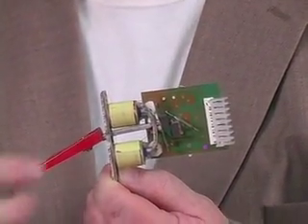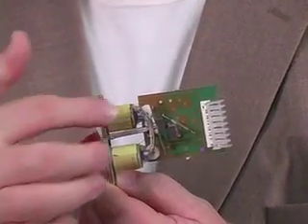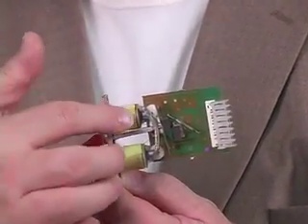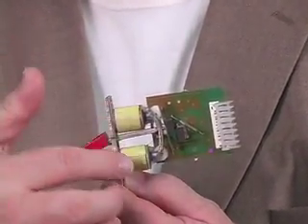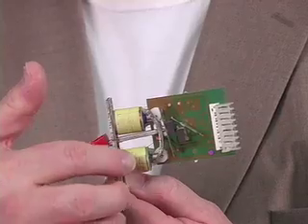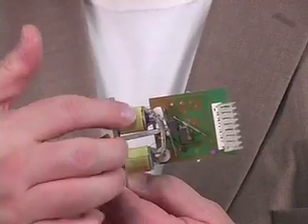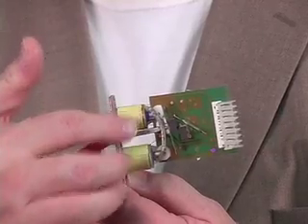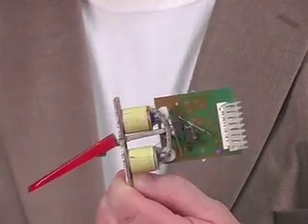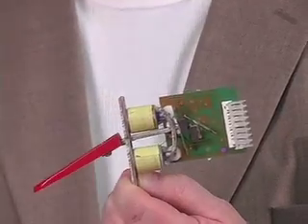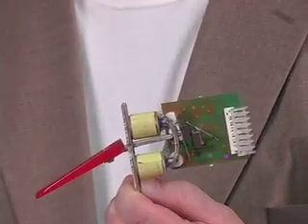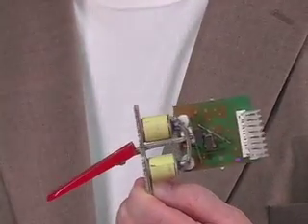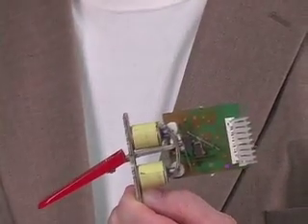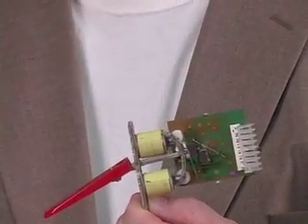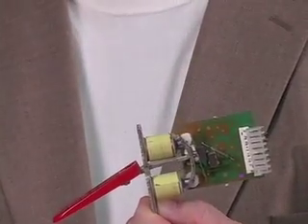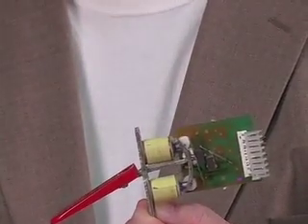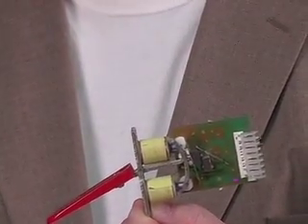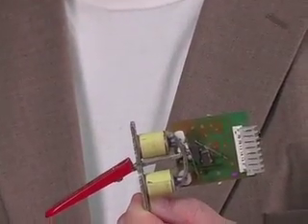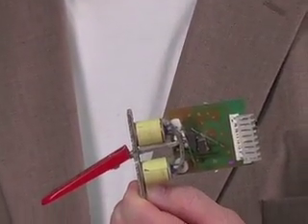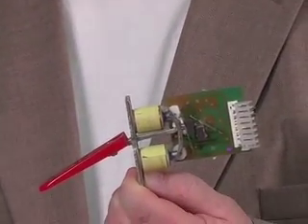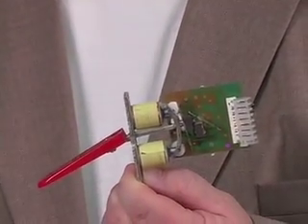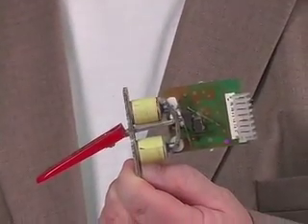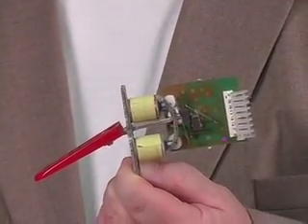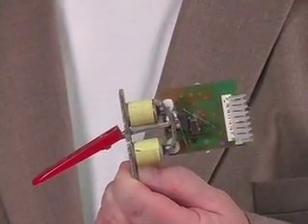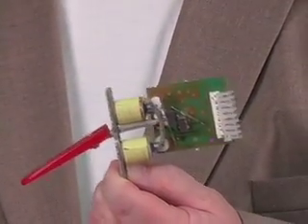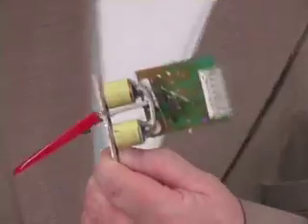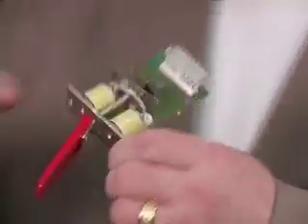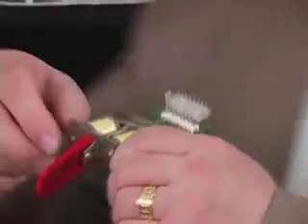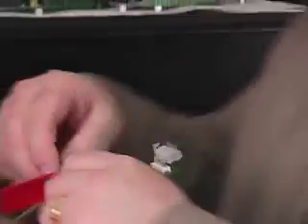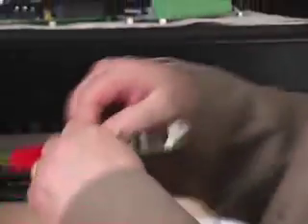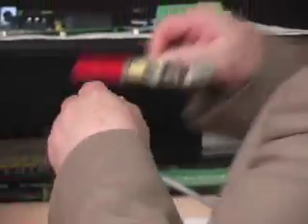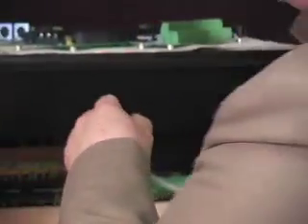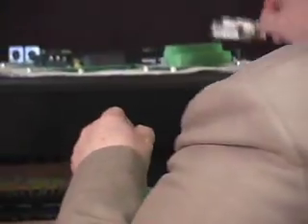These electromagnets are driven by what we call a computerized driver board. Let me show you what they look like.